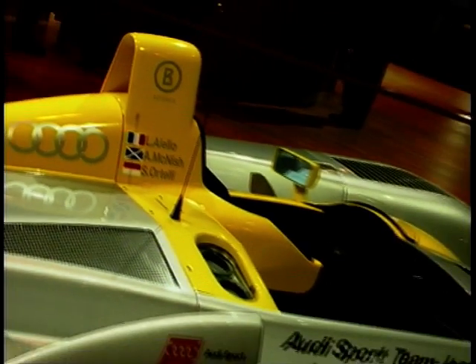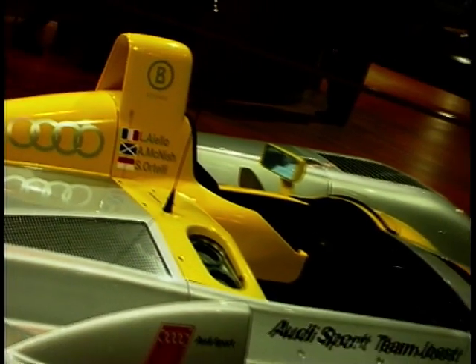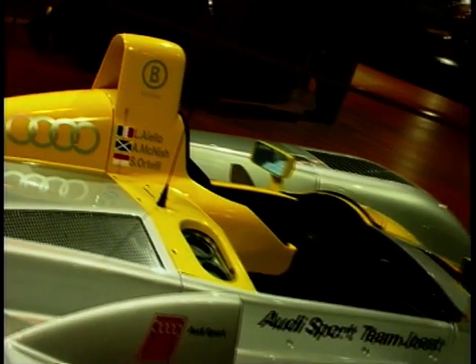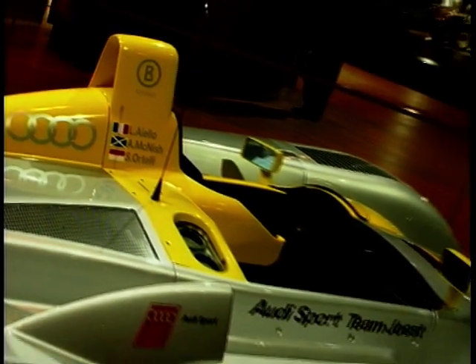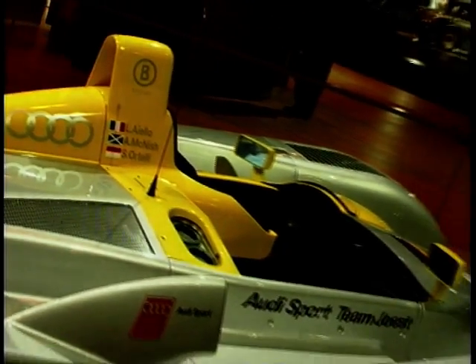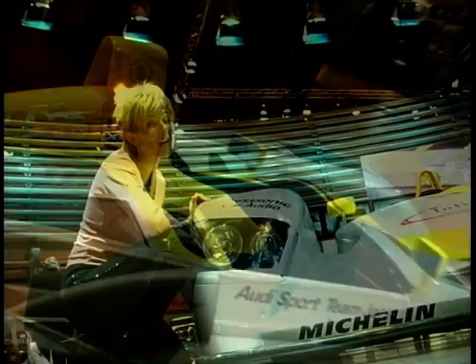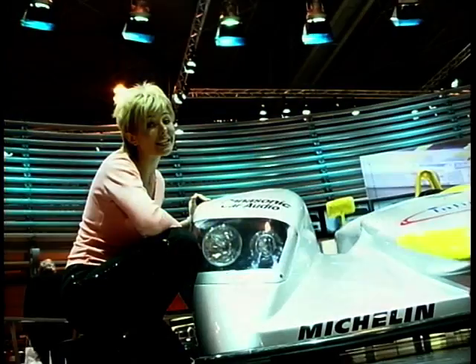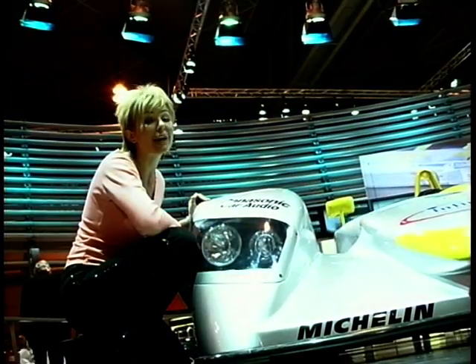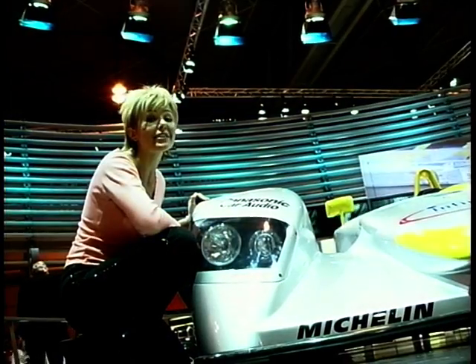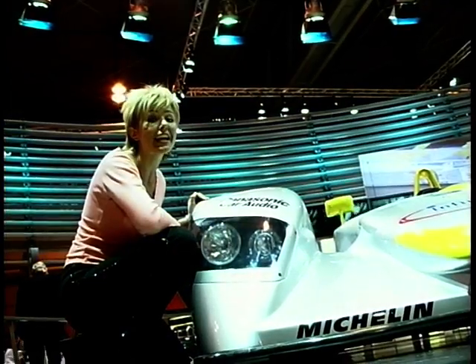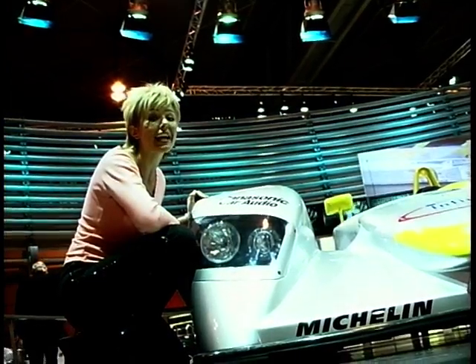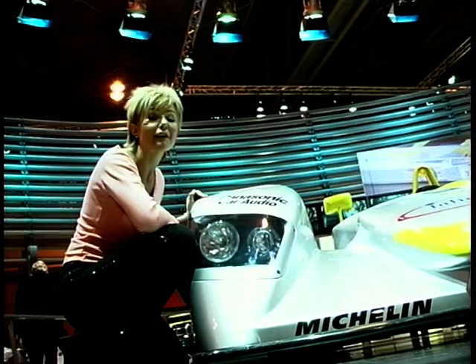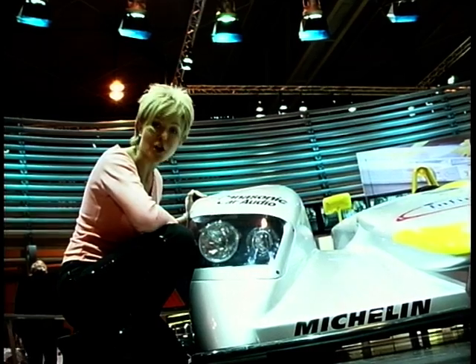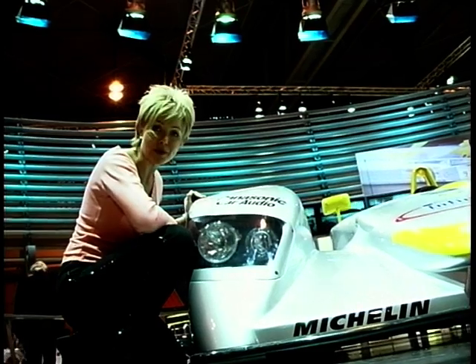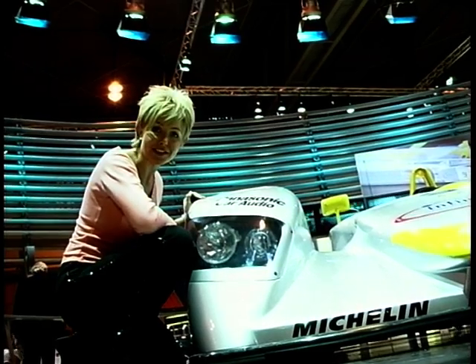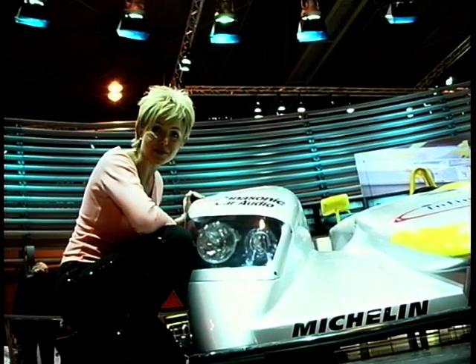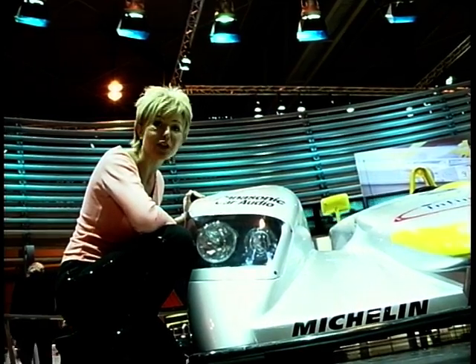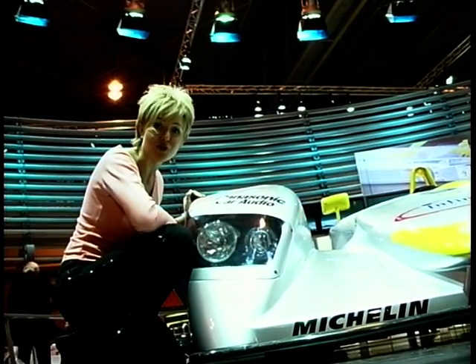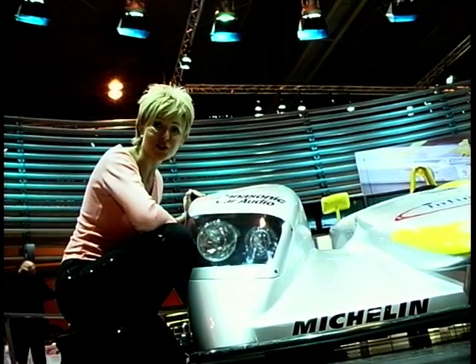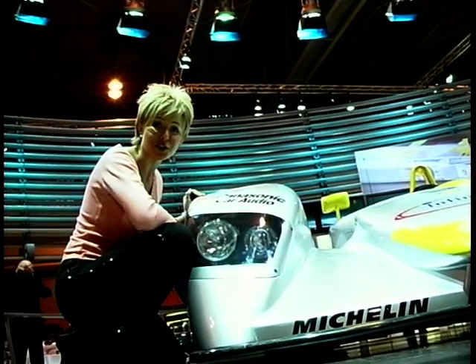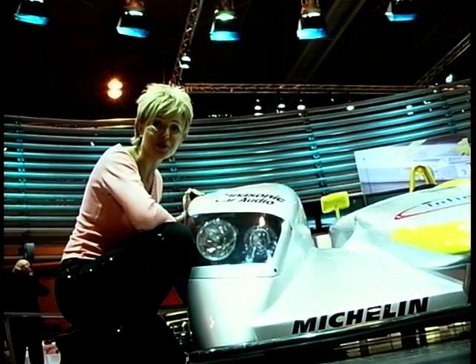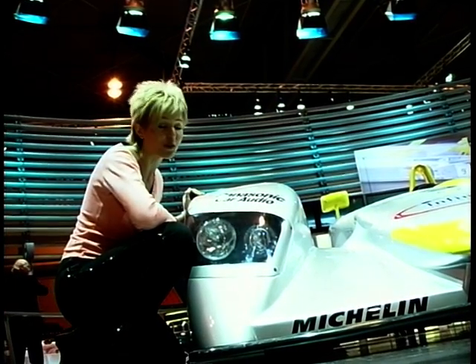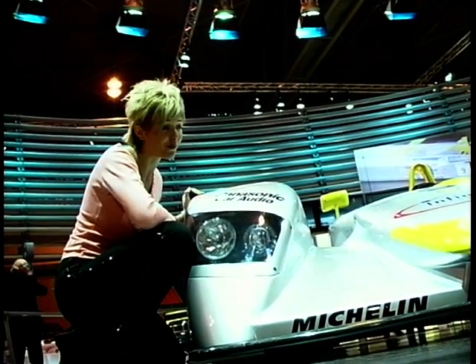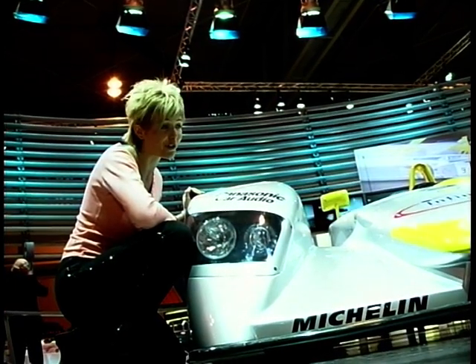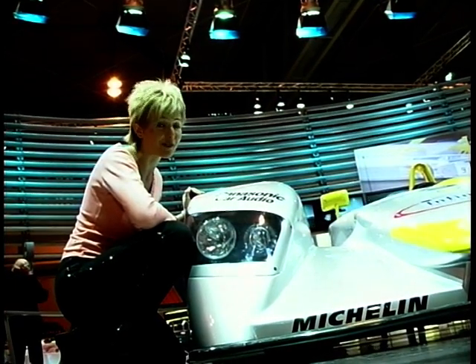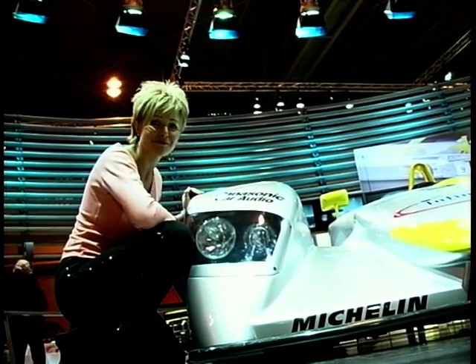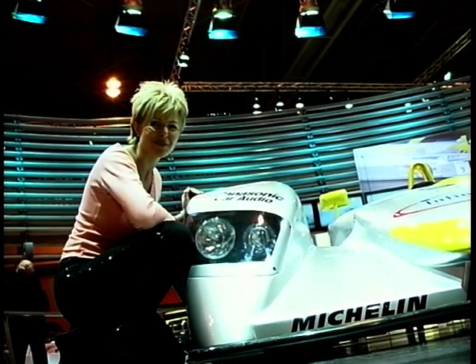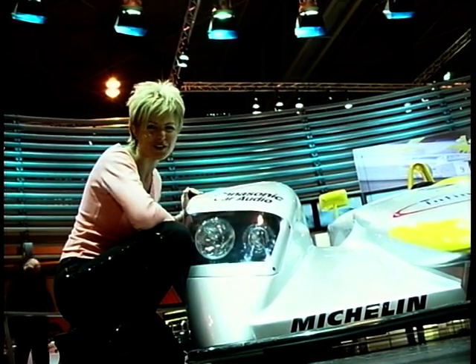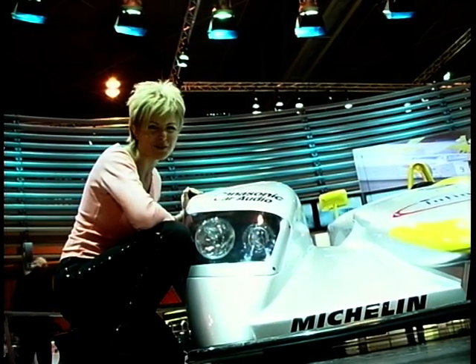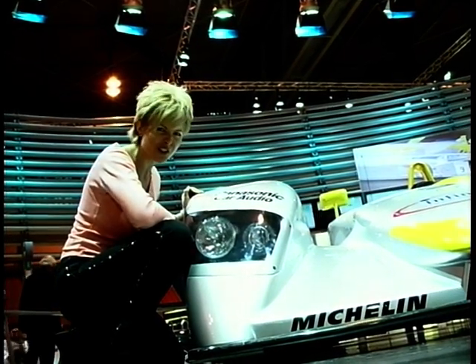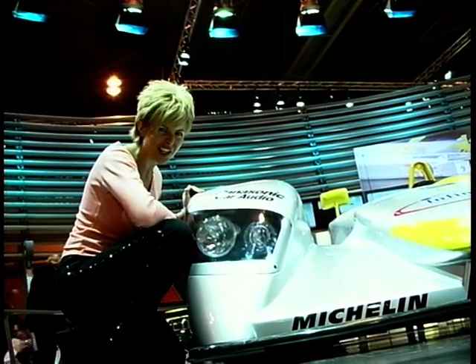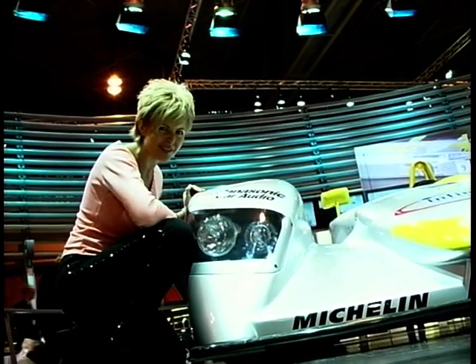And despite requests, Audi say they have no plans to make a road-going production version. What a shame.